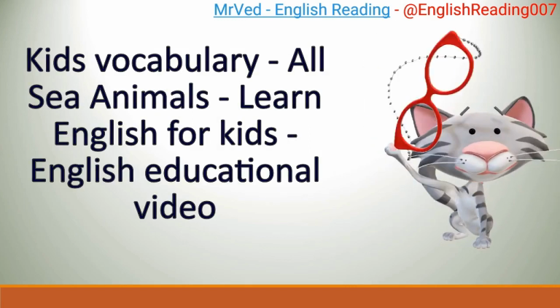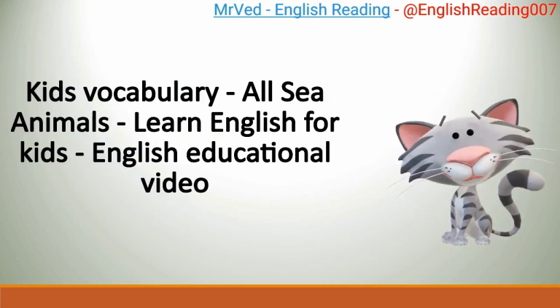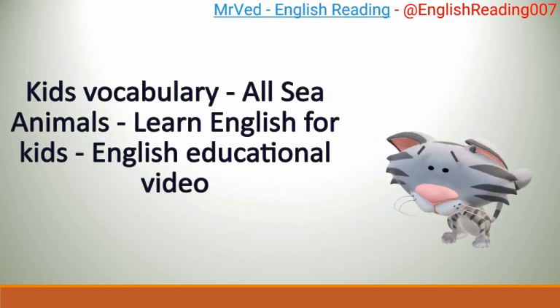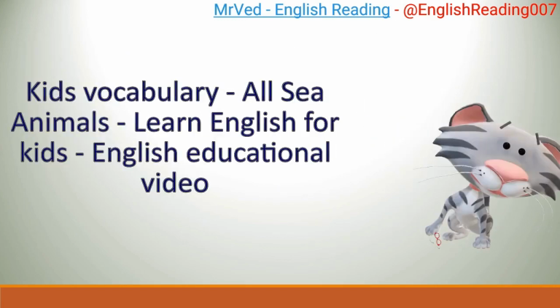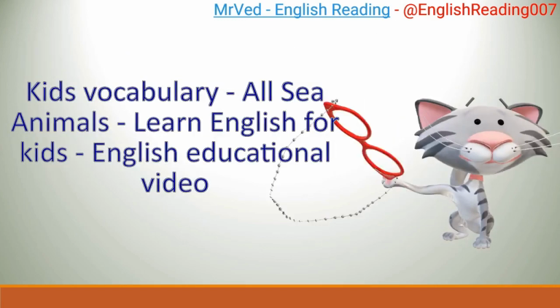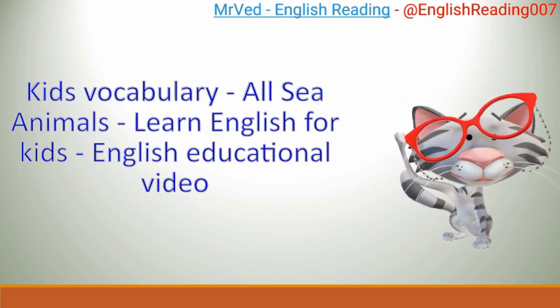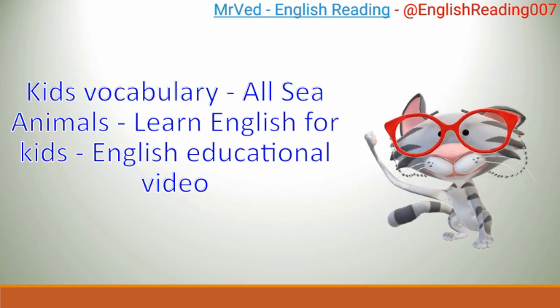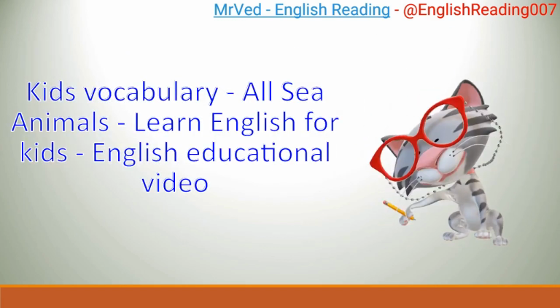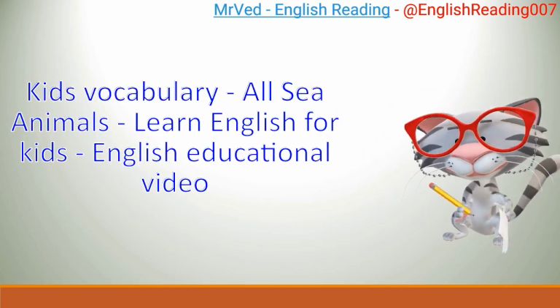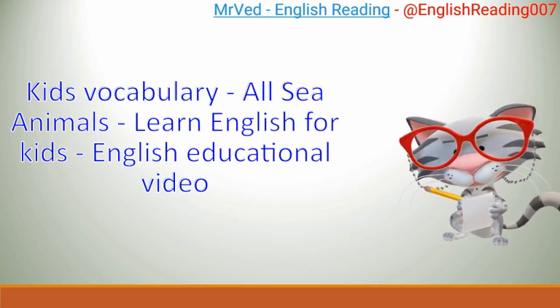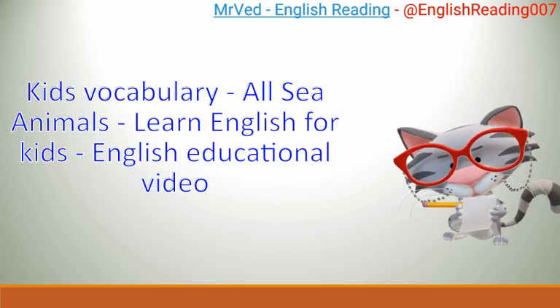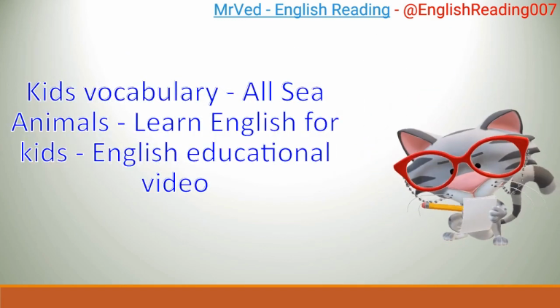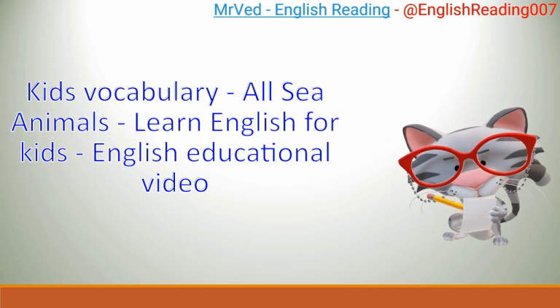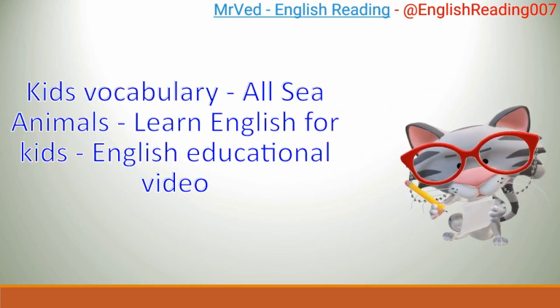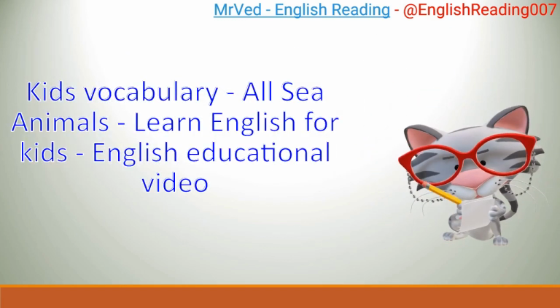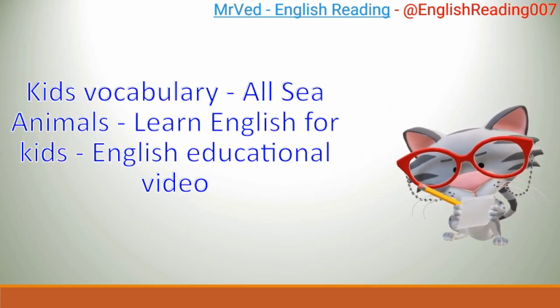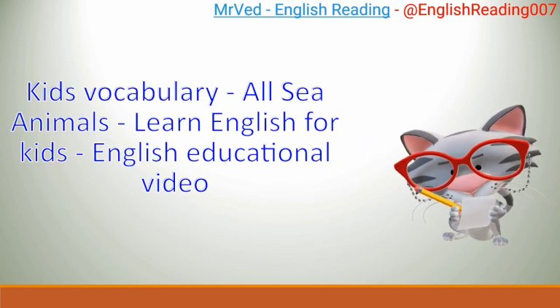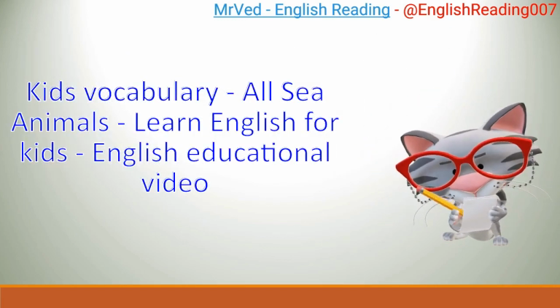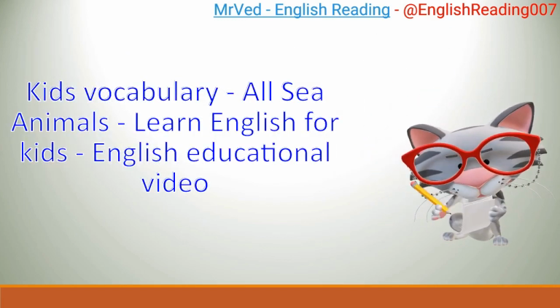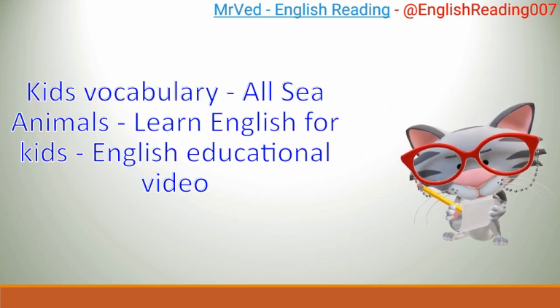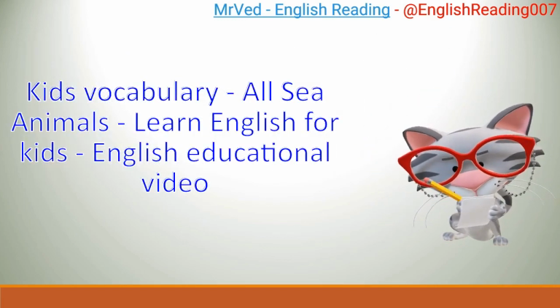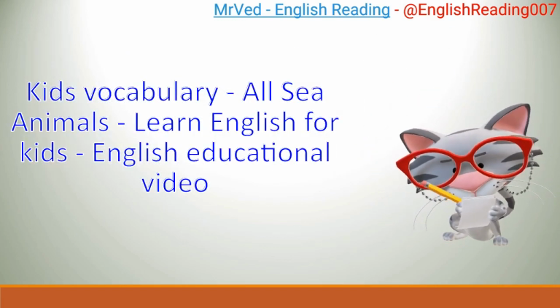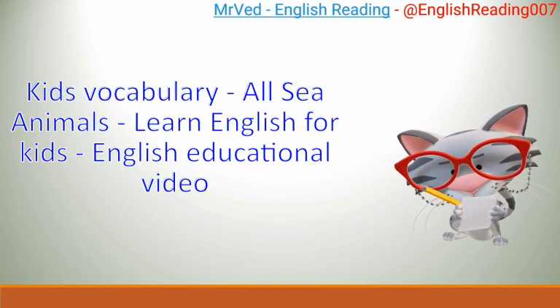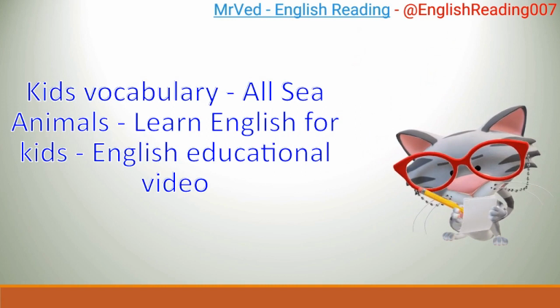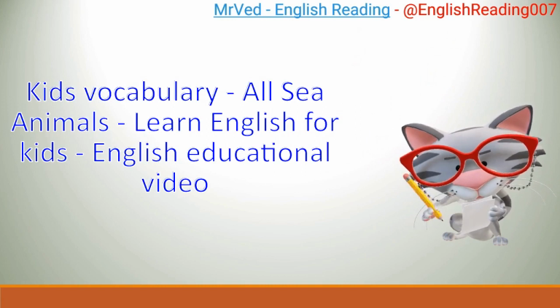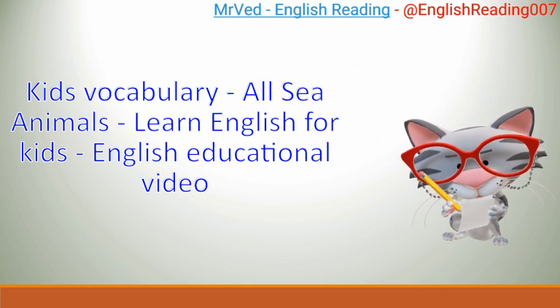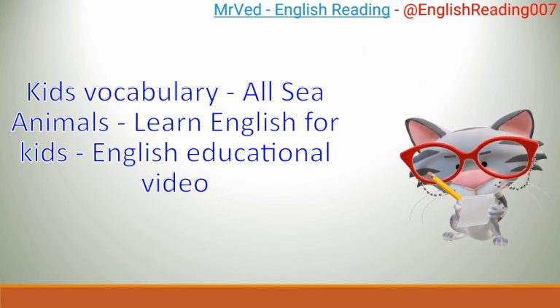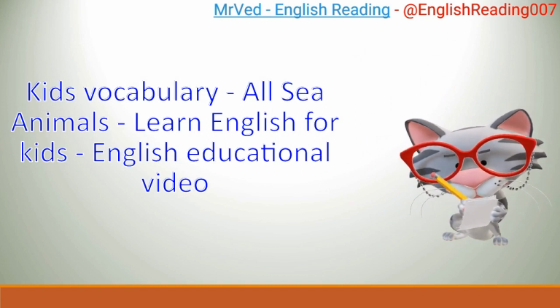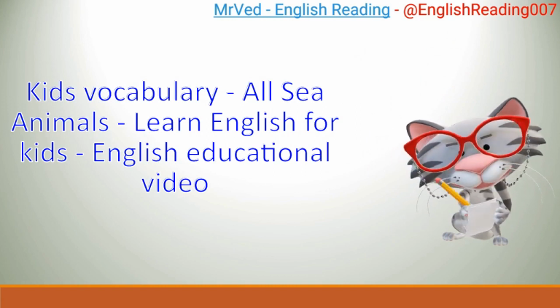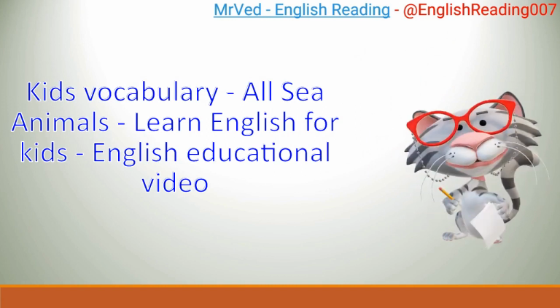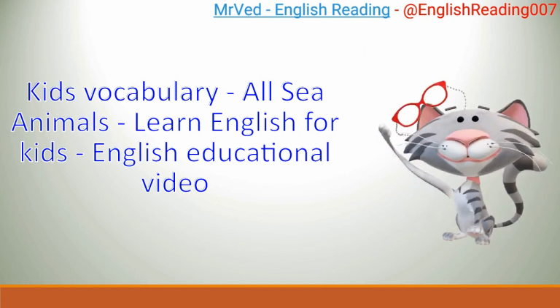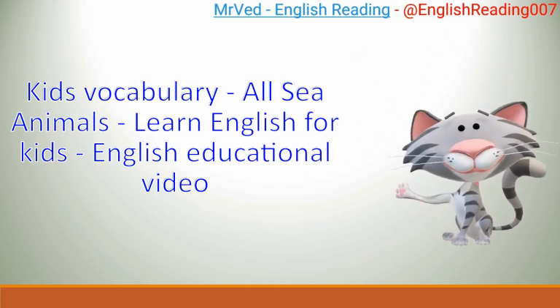Kids Vocabulary. All sea animals. Learn English for Kids. English Educational Video.